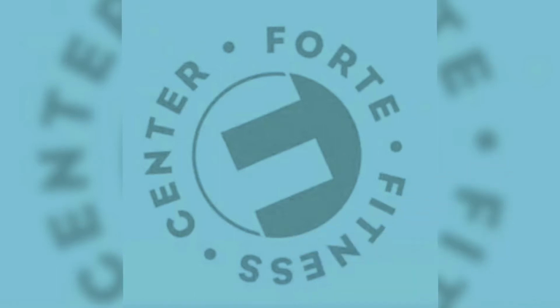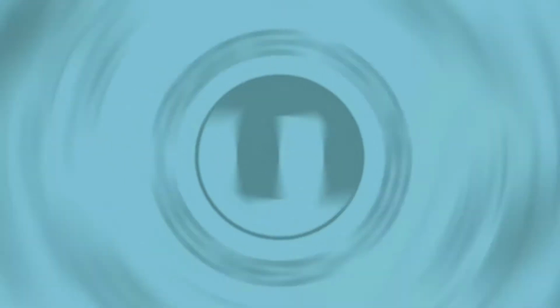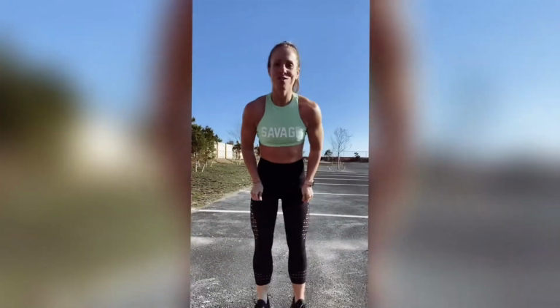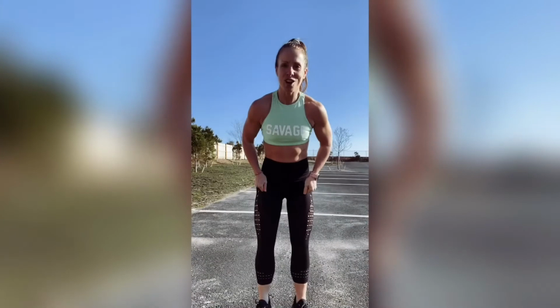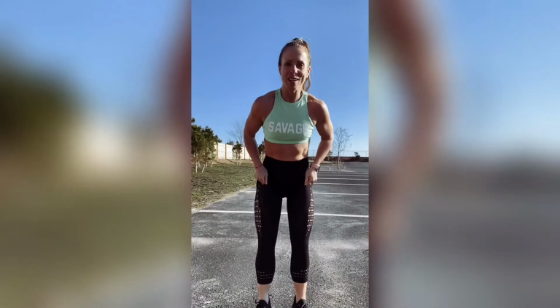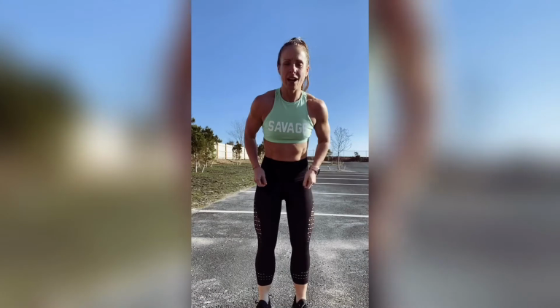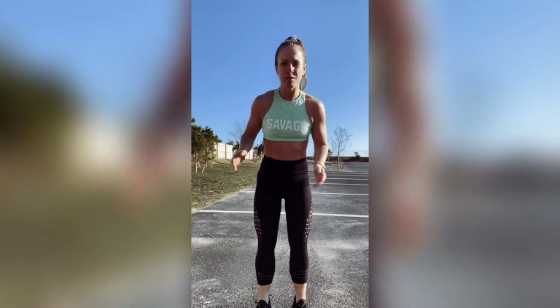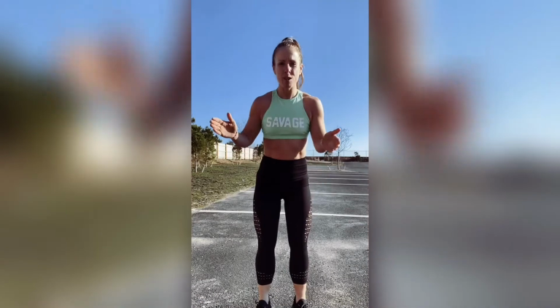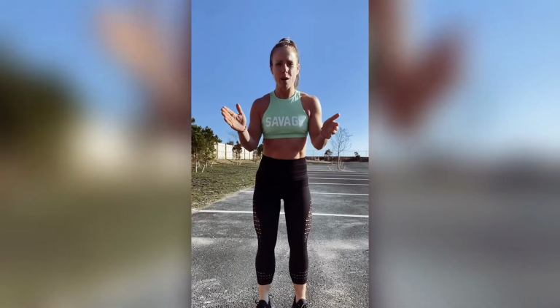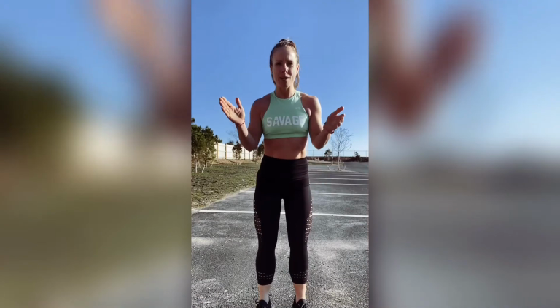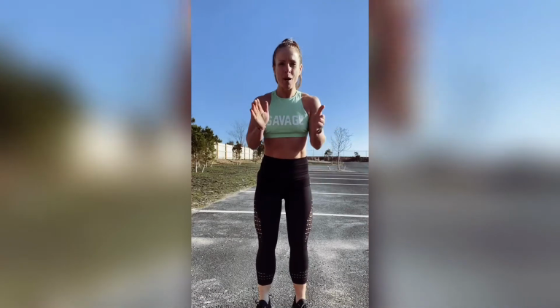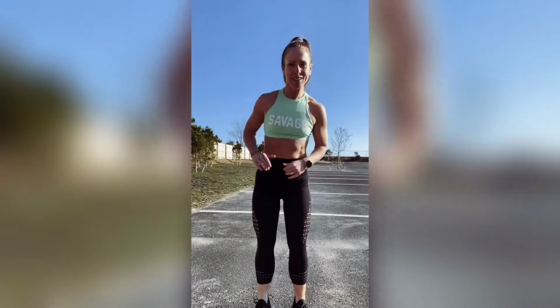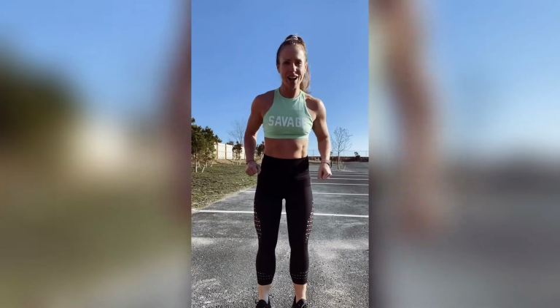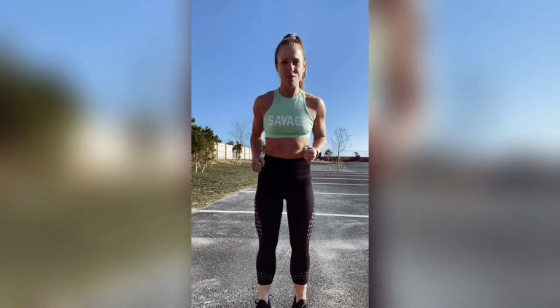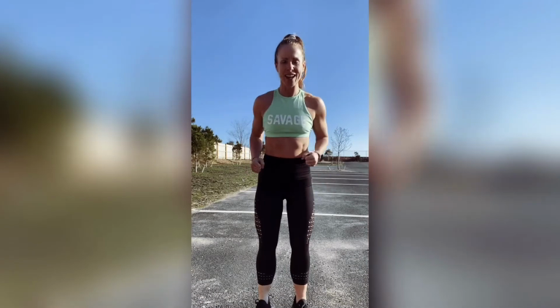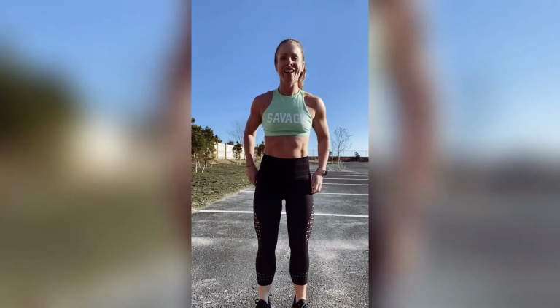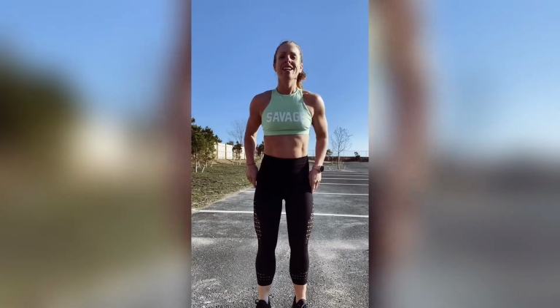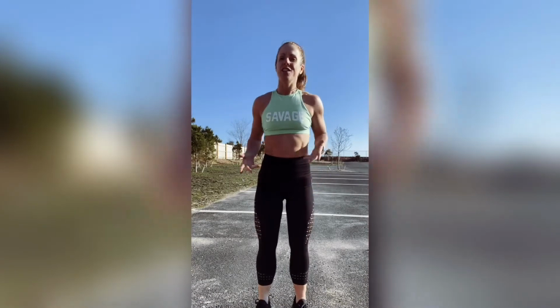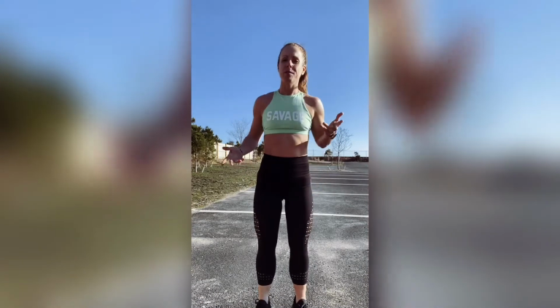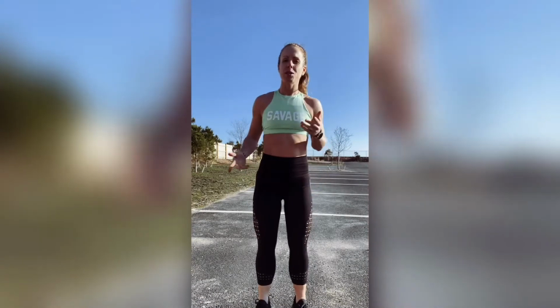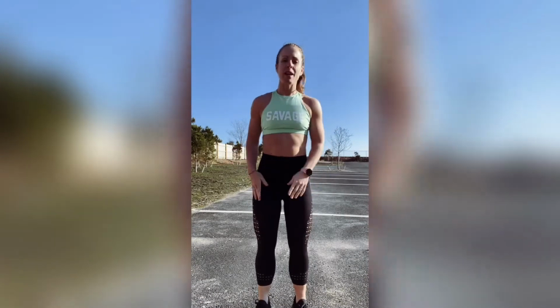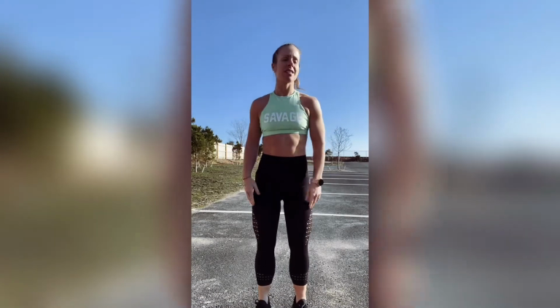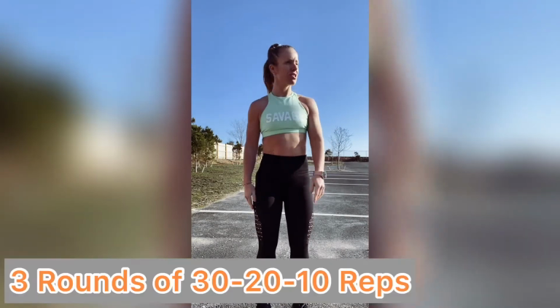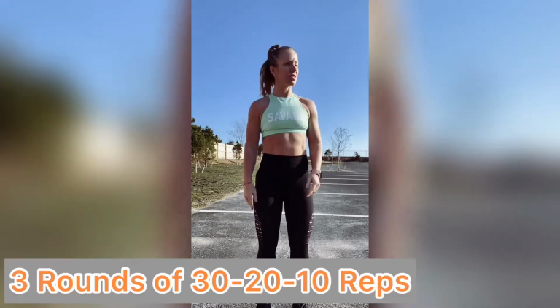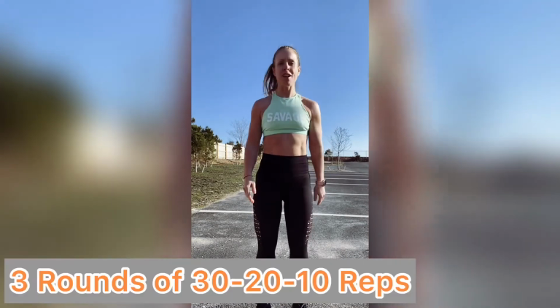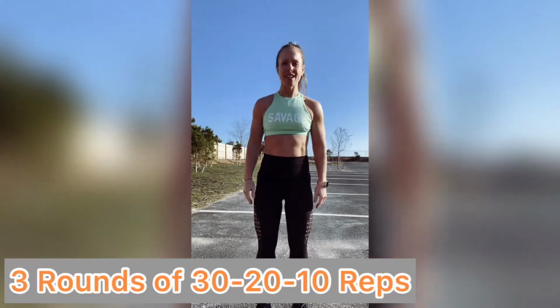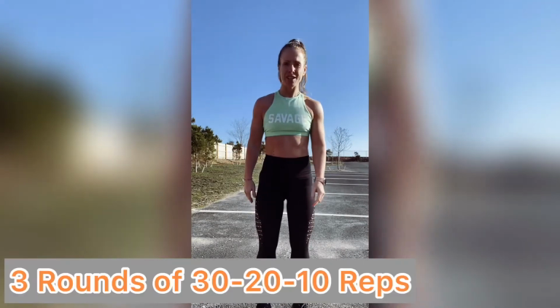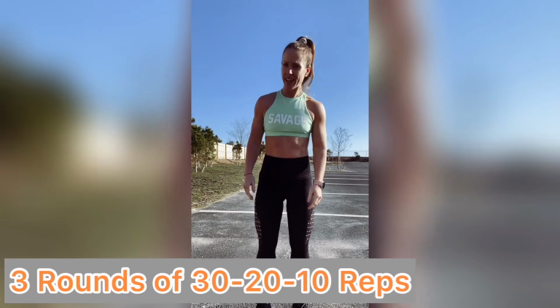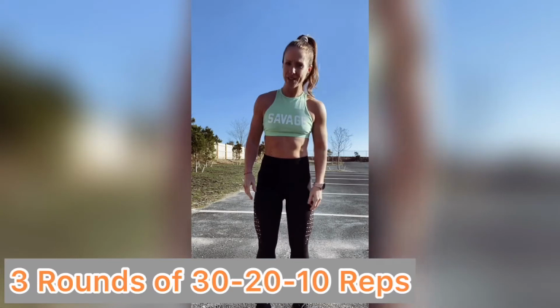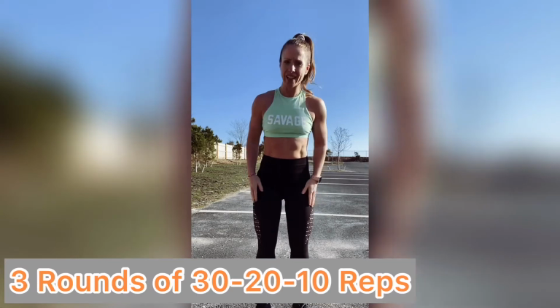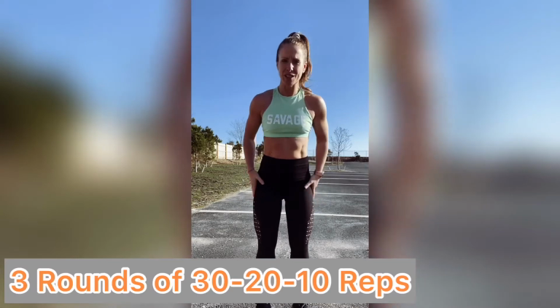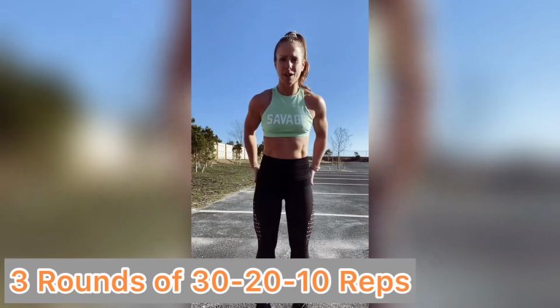This is Jamie, coming from the parking lot at Forte. You don't need much space. It's just so nice out today — get outside and get this workout.